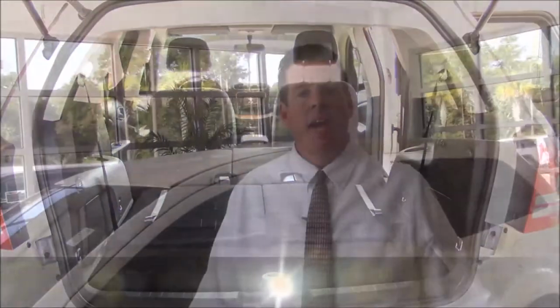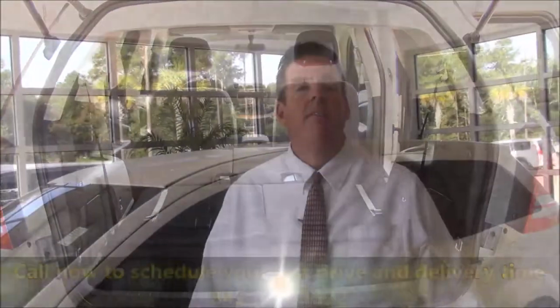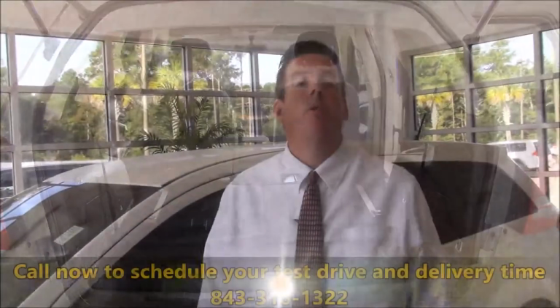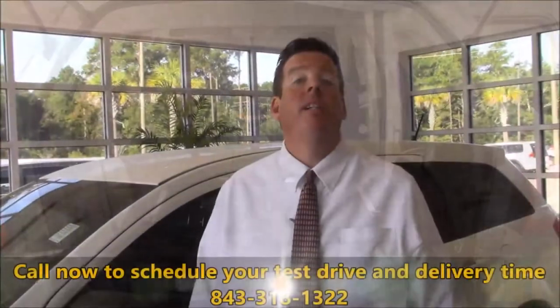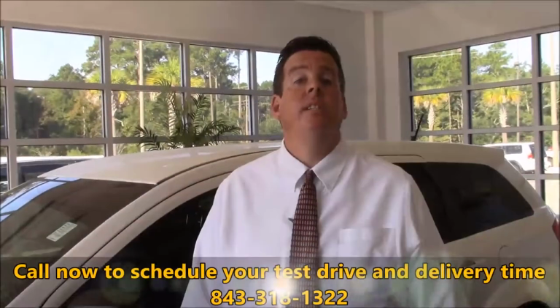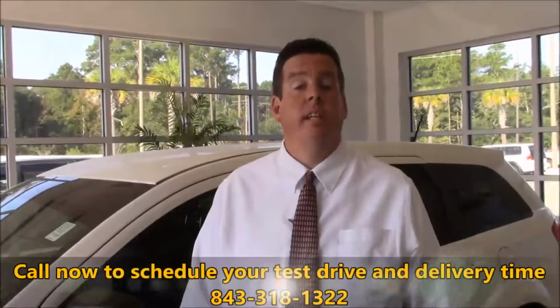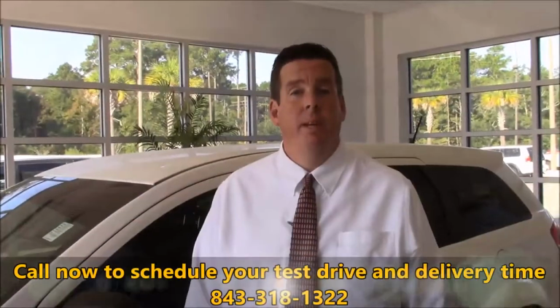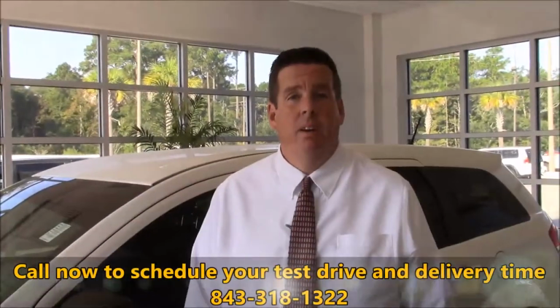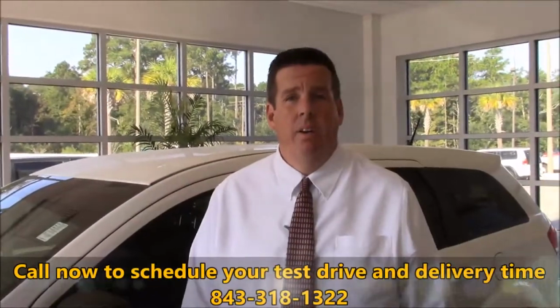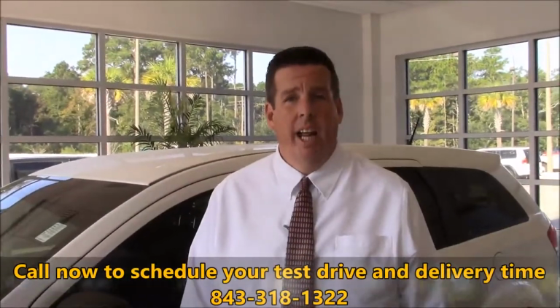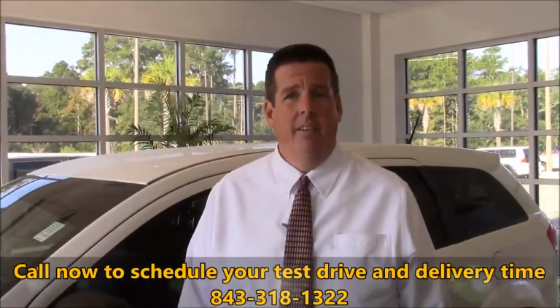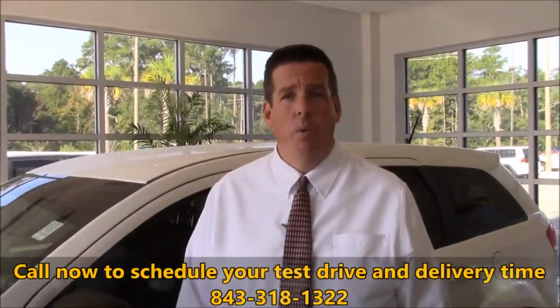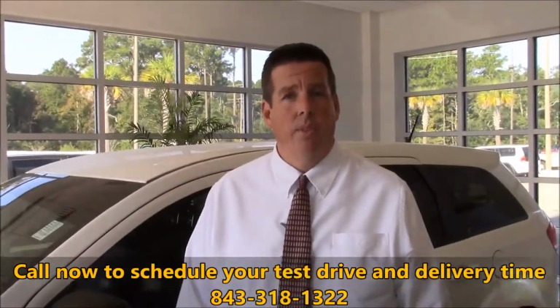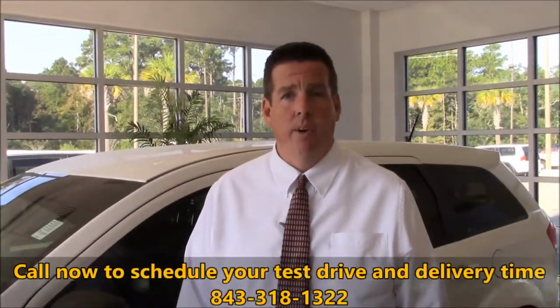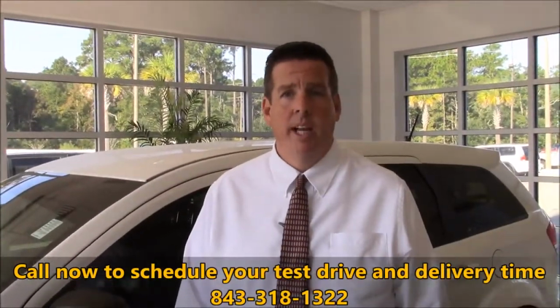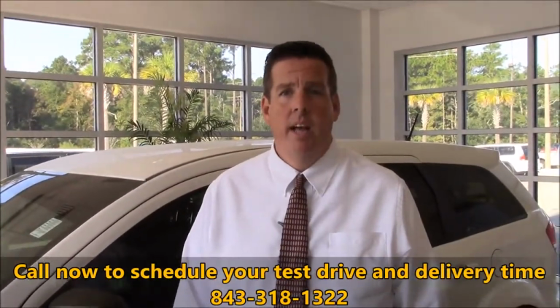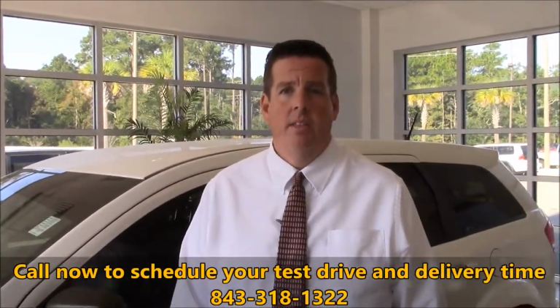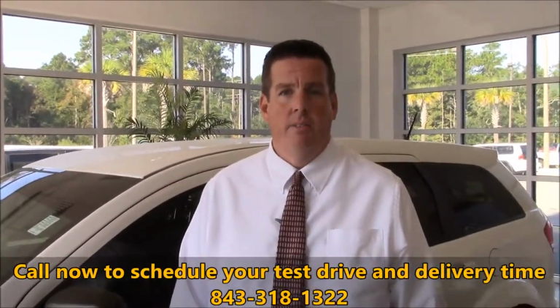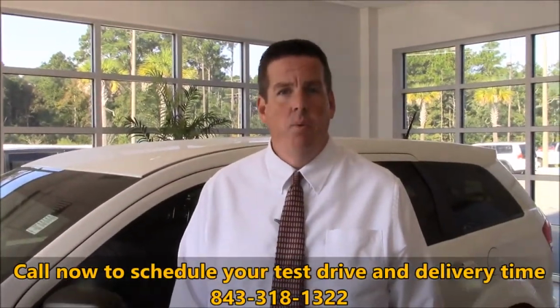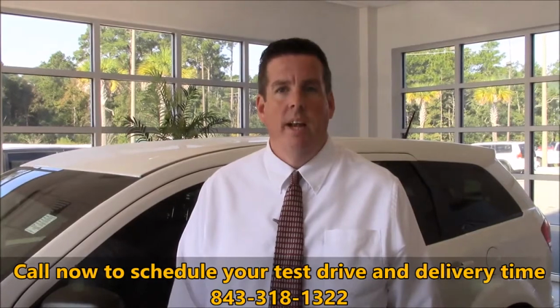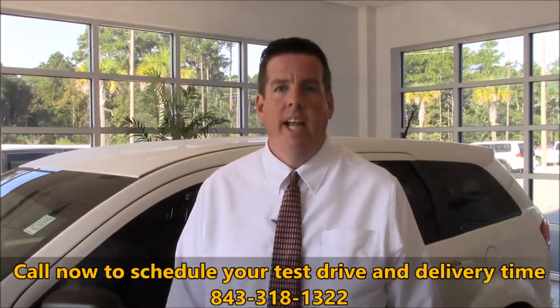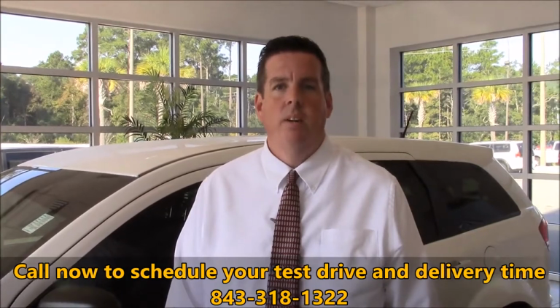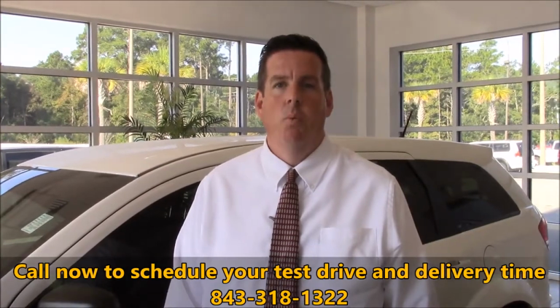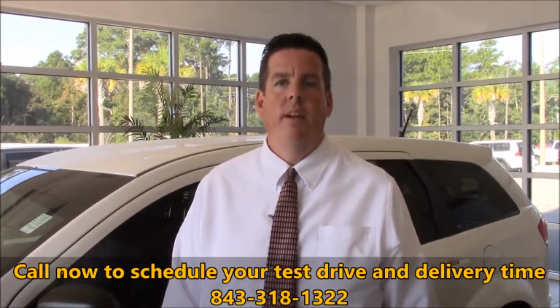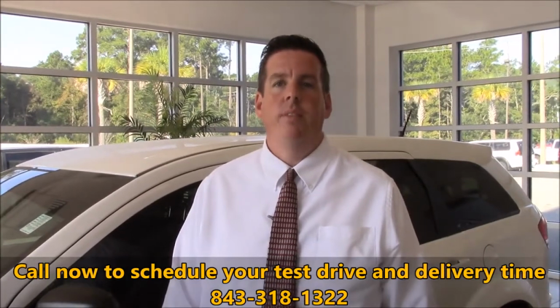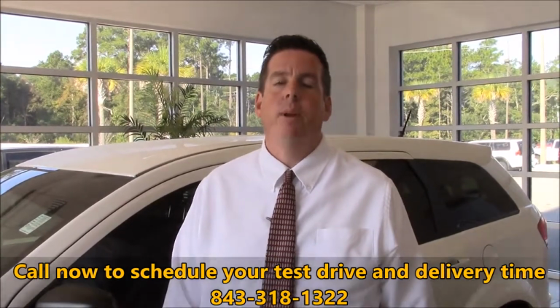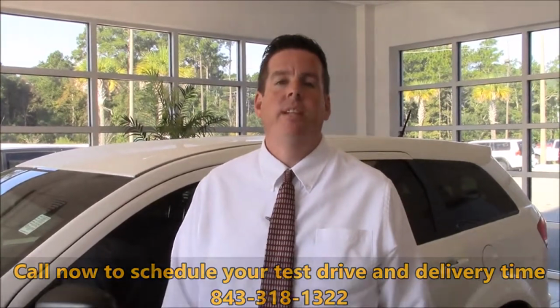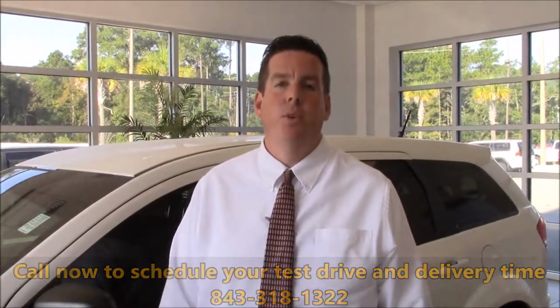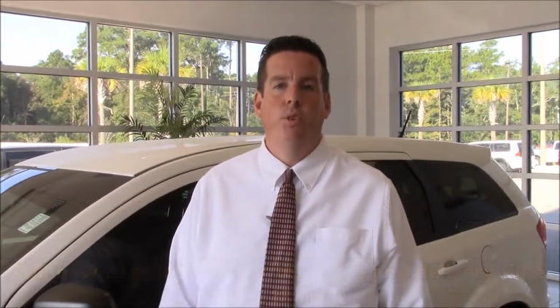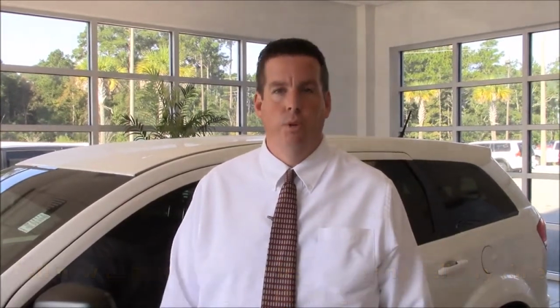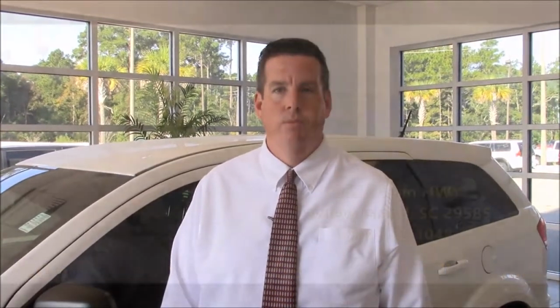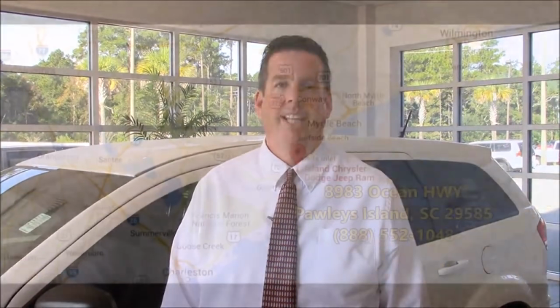If you have any questions, give me a call at 843-318-1322. Thanks.